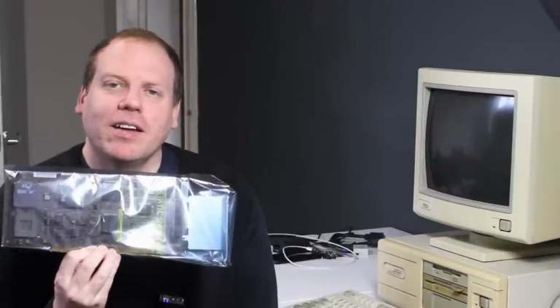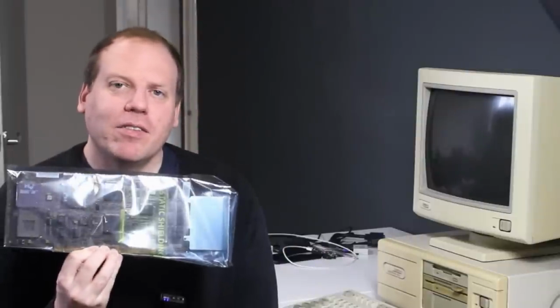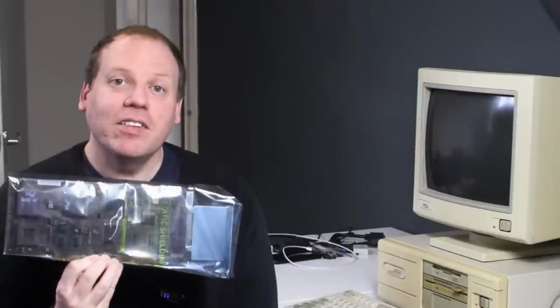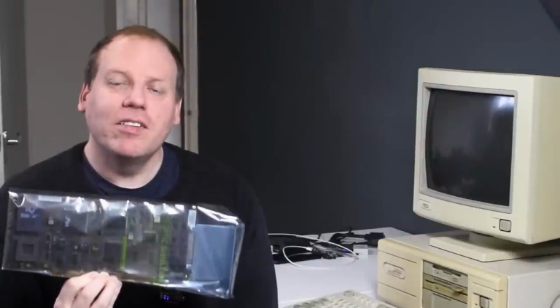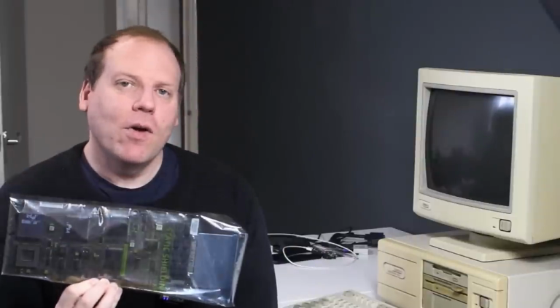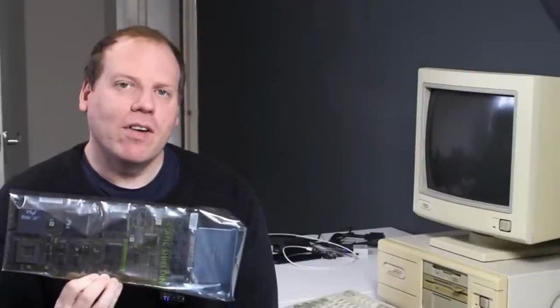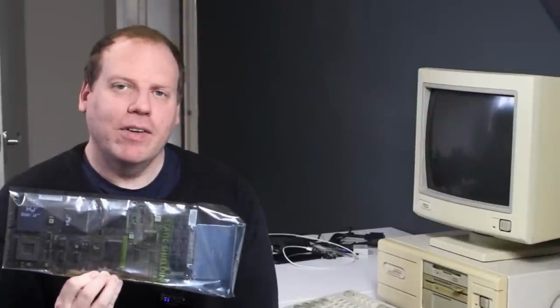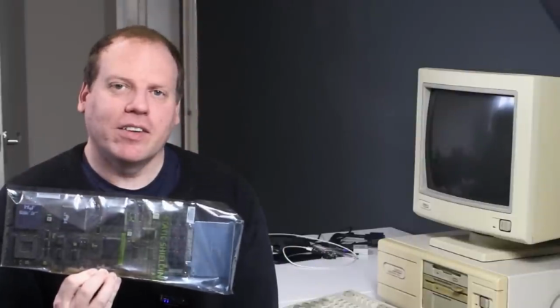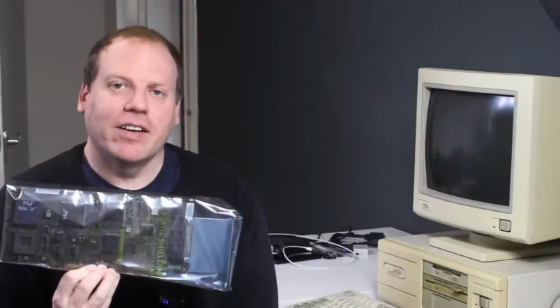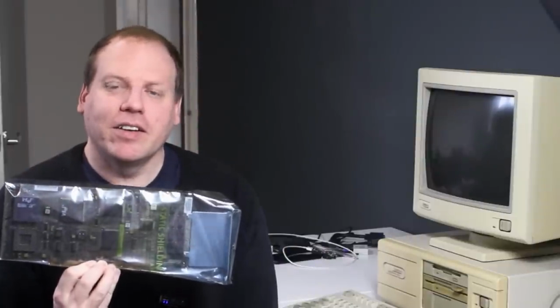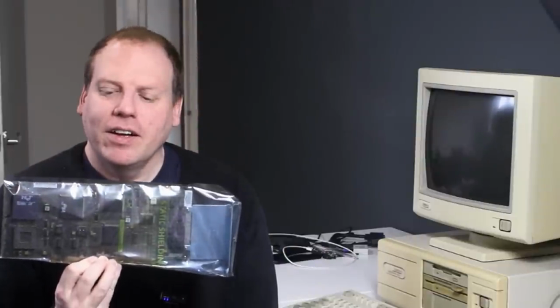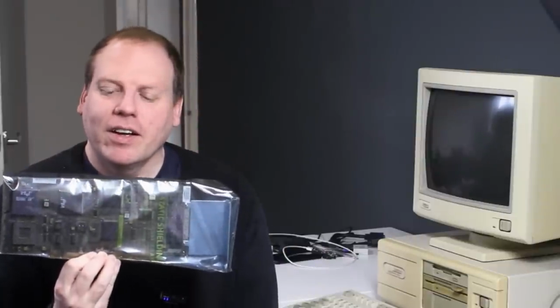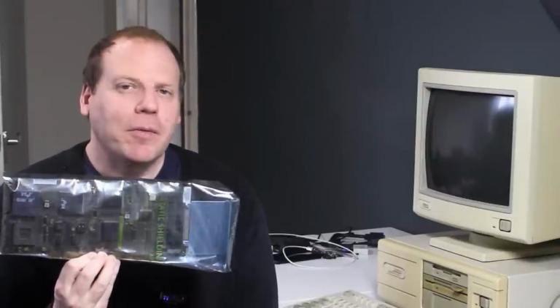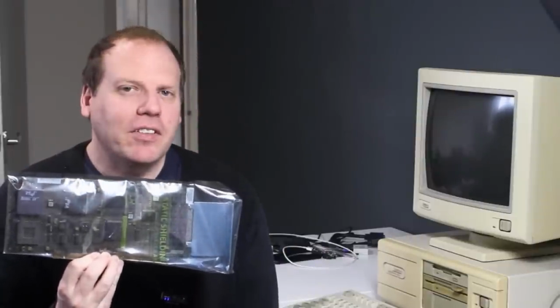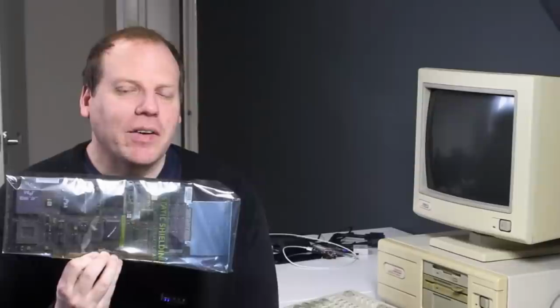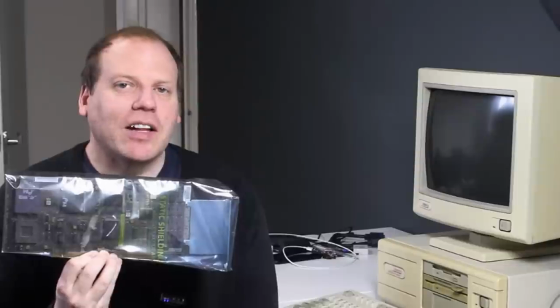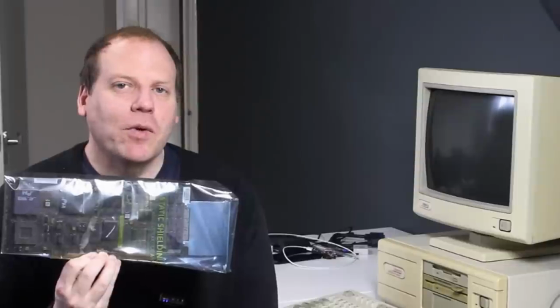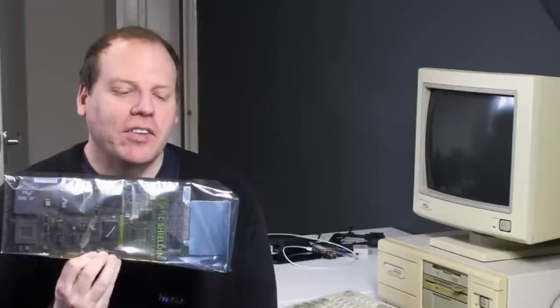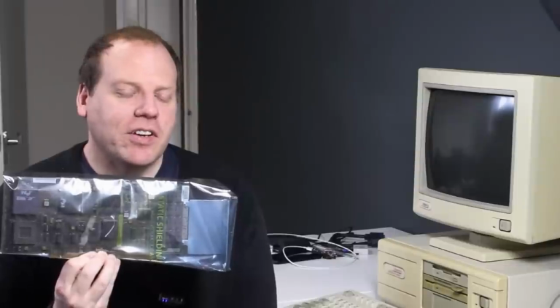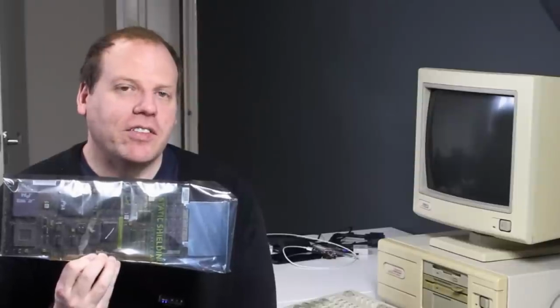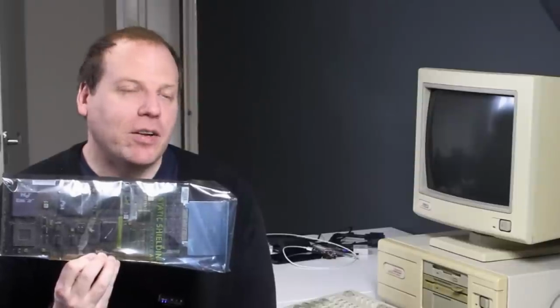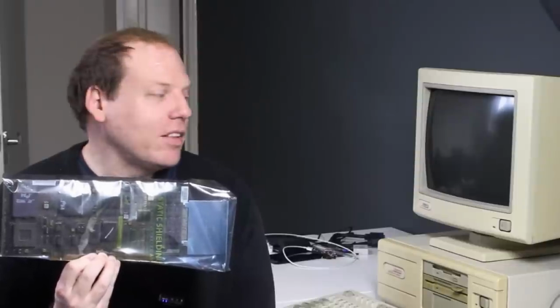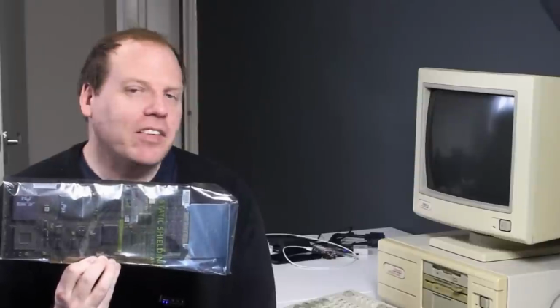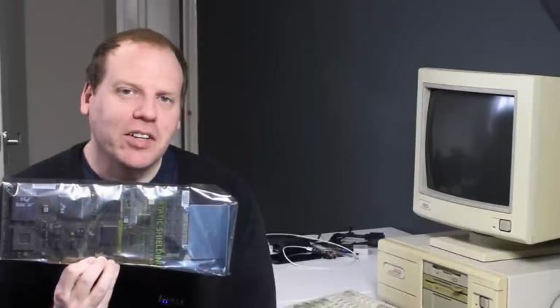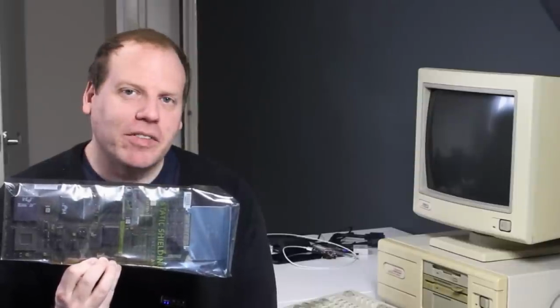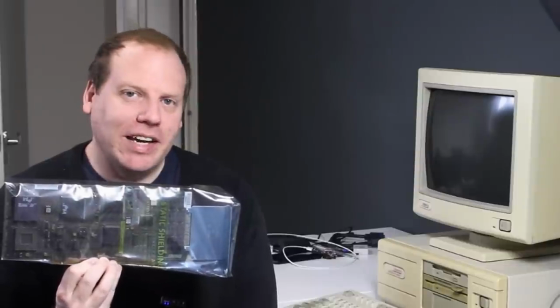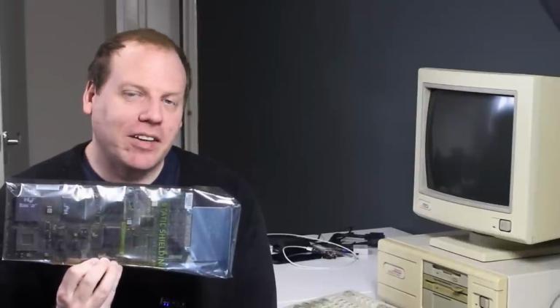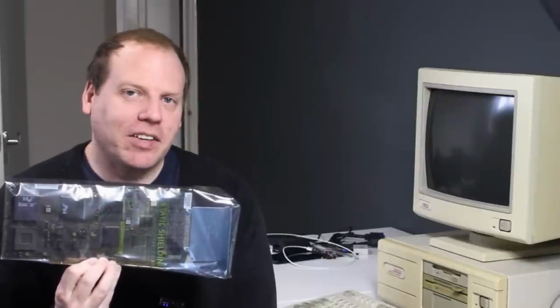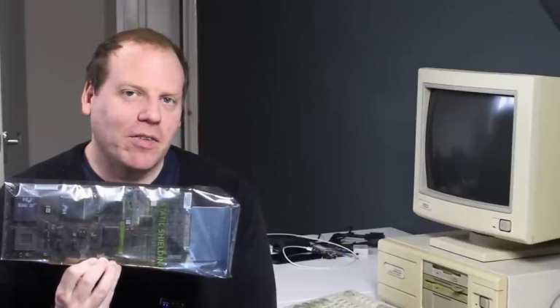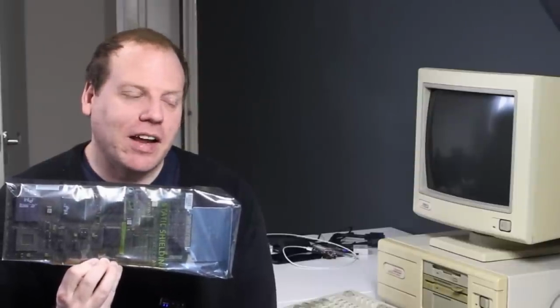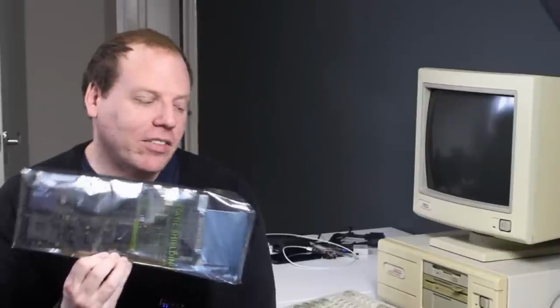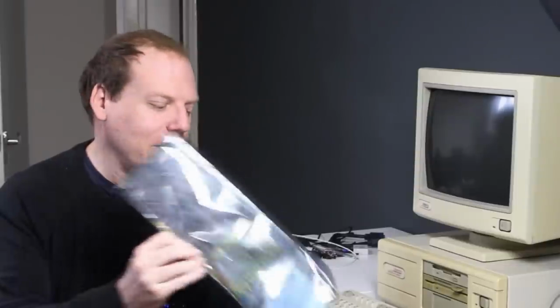Now this is not a graphics card. I'm not going to tell you exactly what it is just yet, but there is a little bit of a hint sitting right next to me.